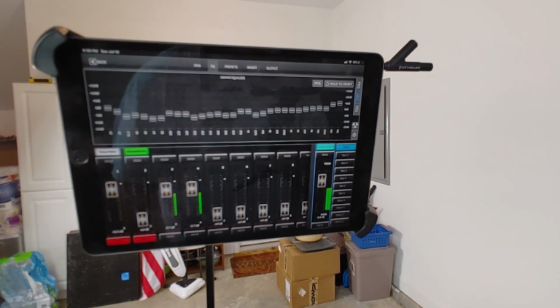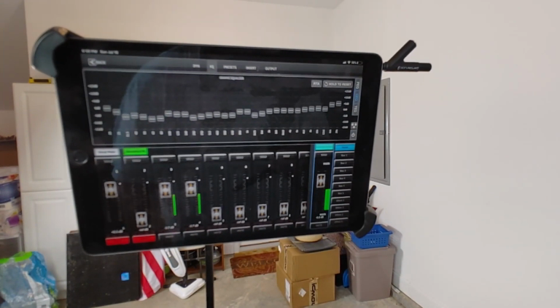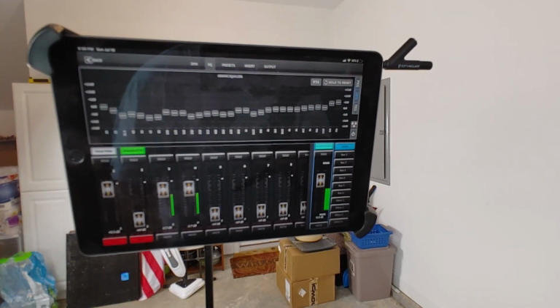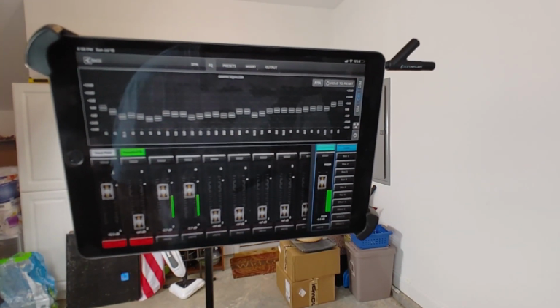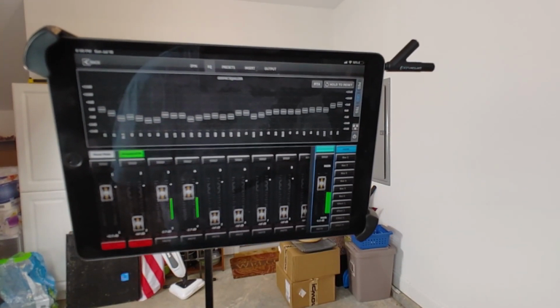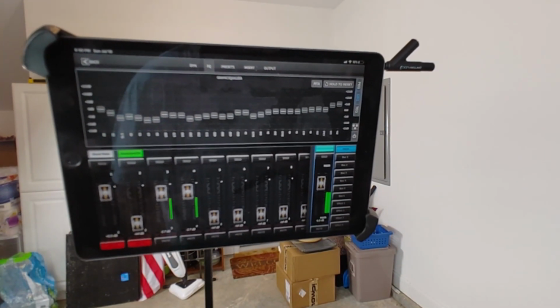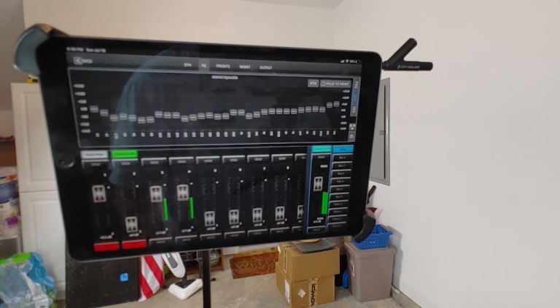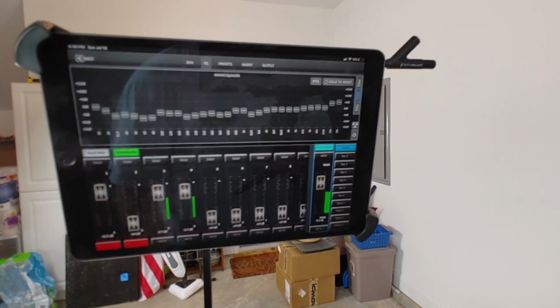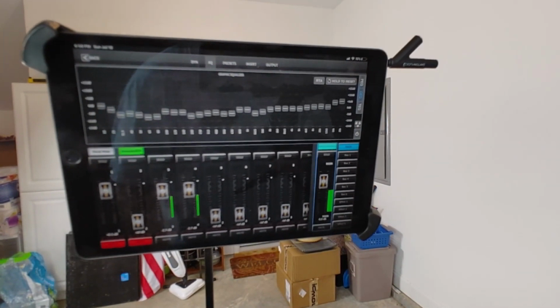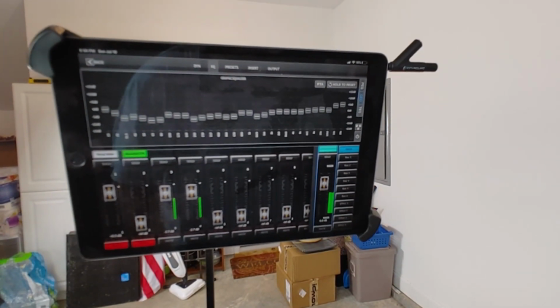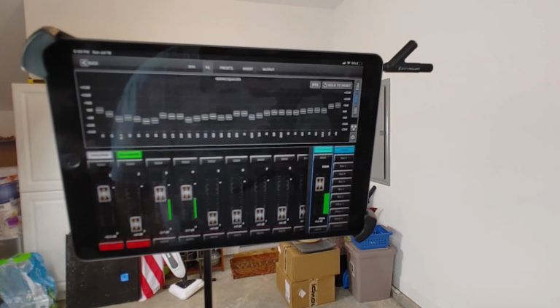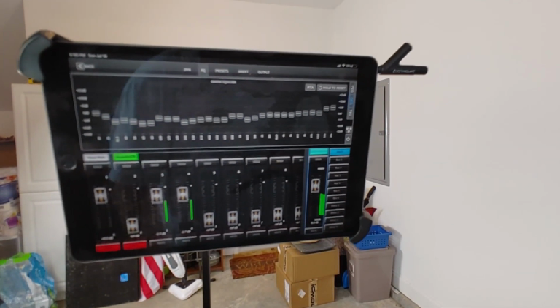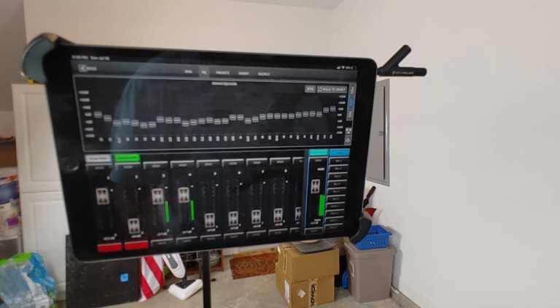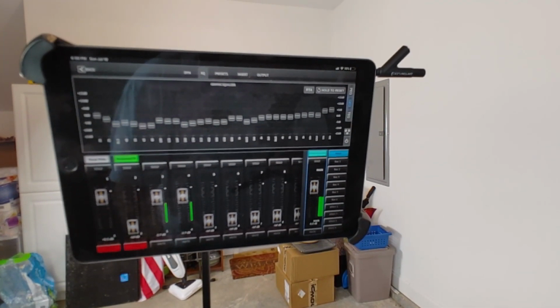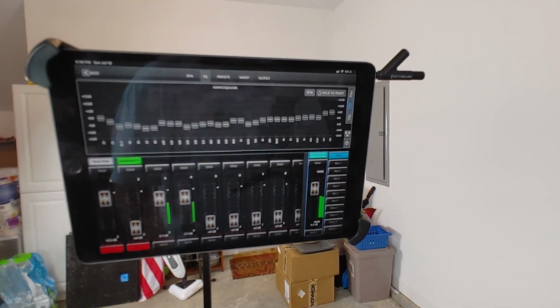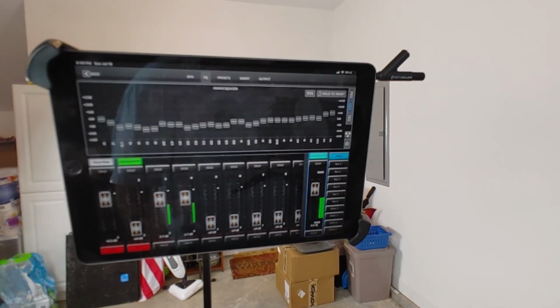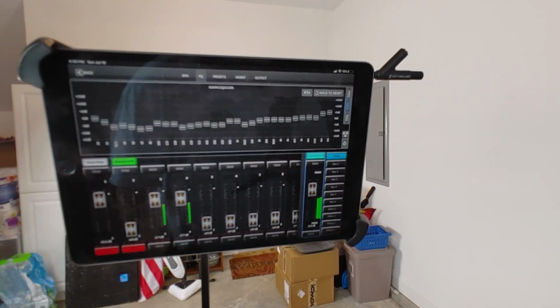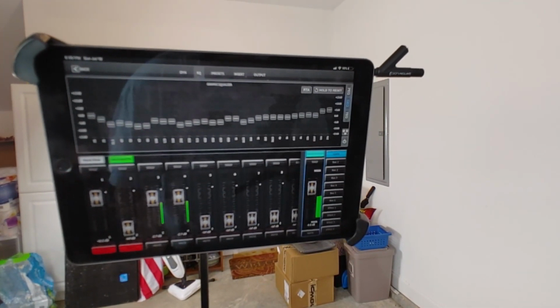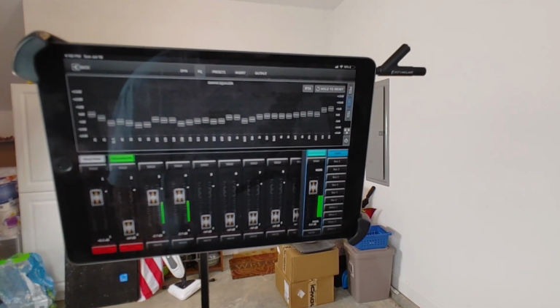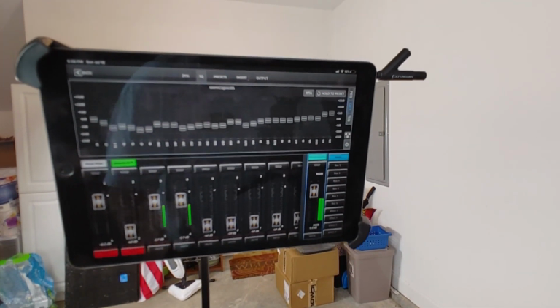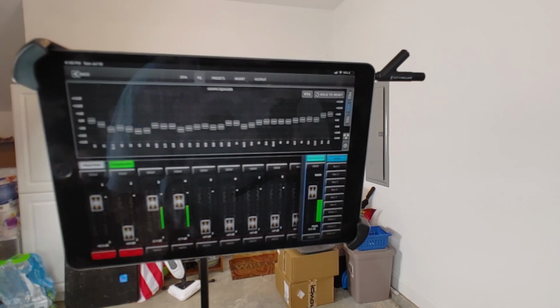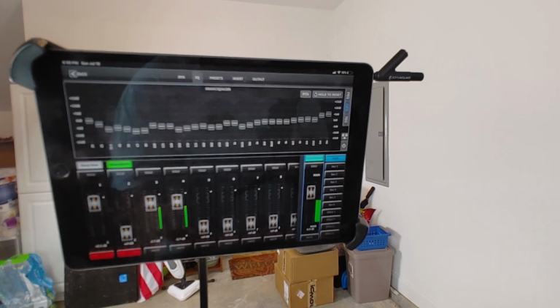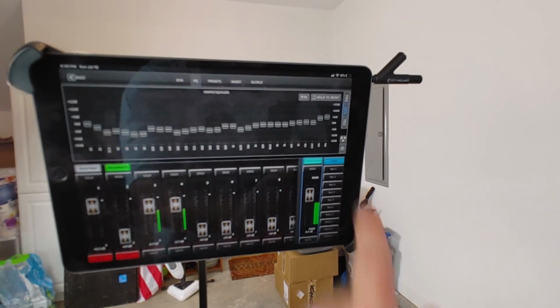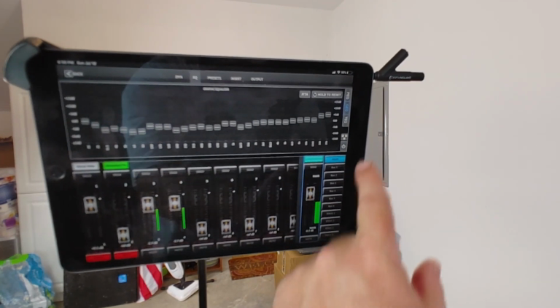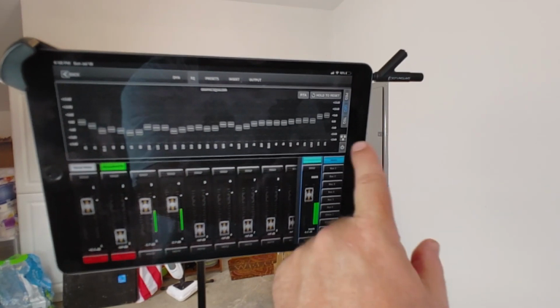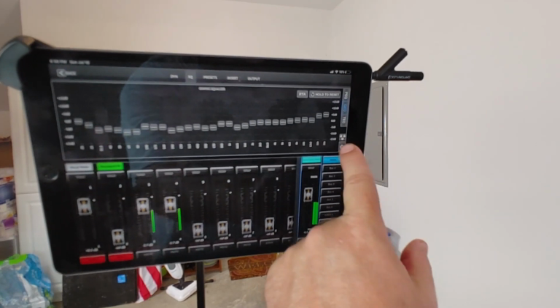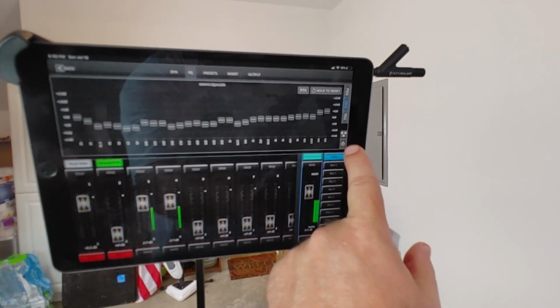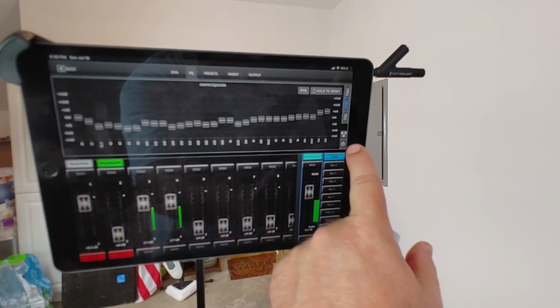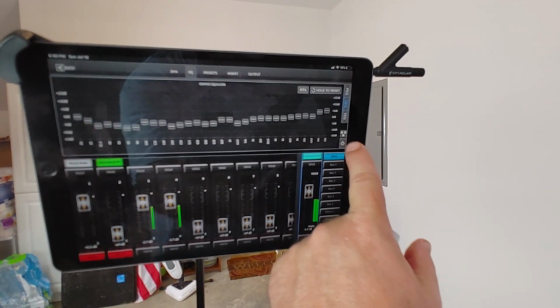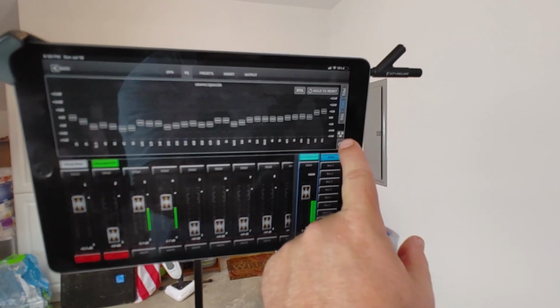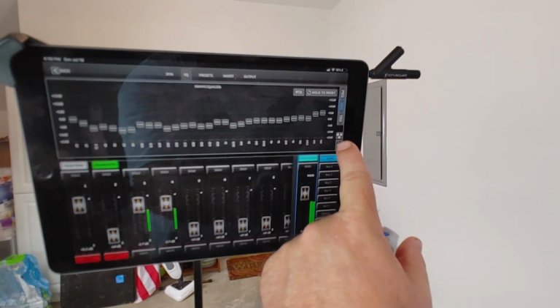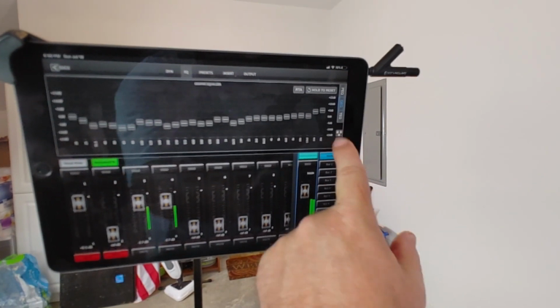You can hear a lot of the muddy mid-range go away when the EQ is applied.